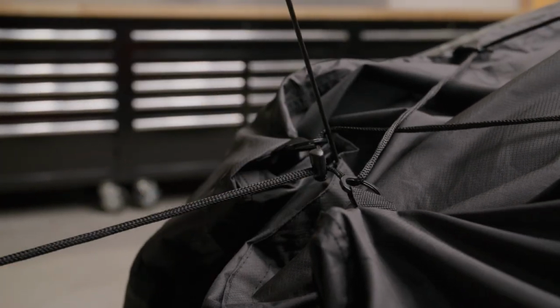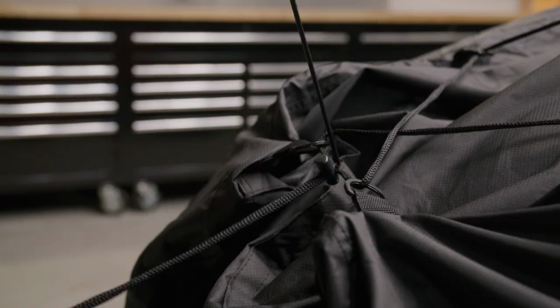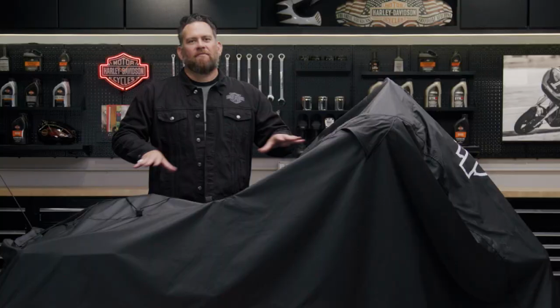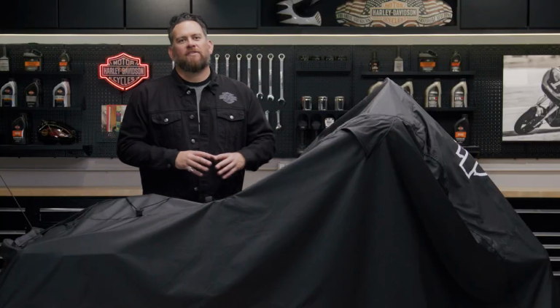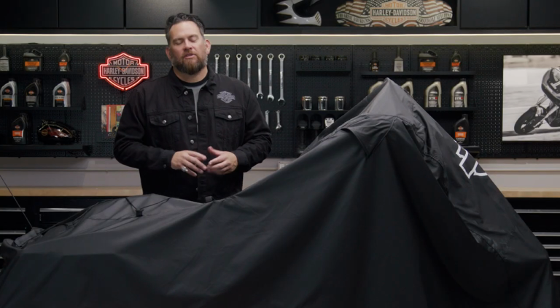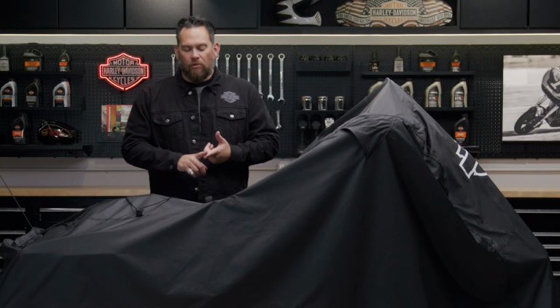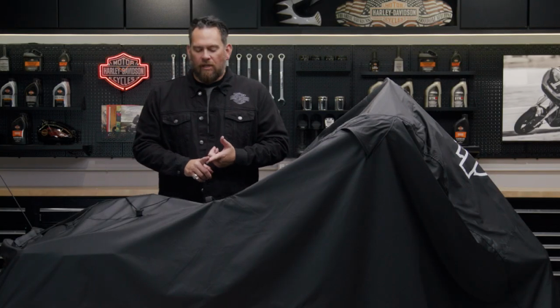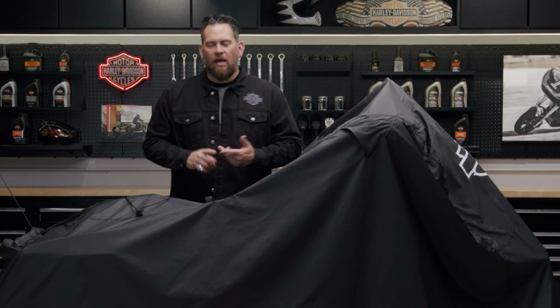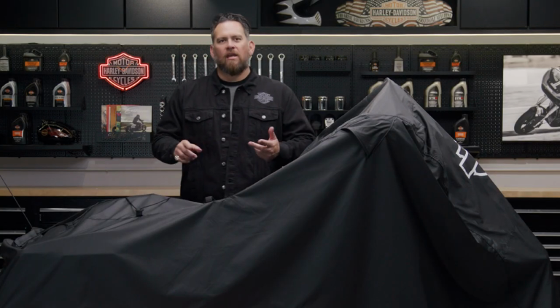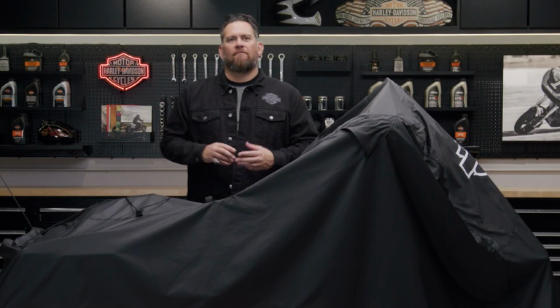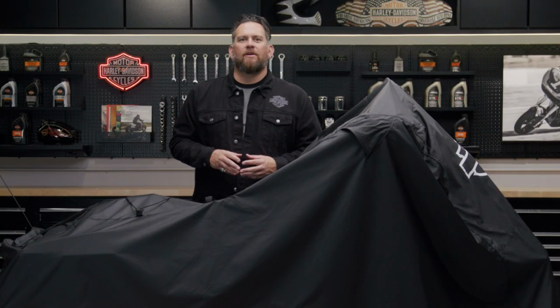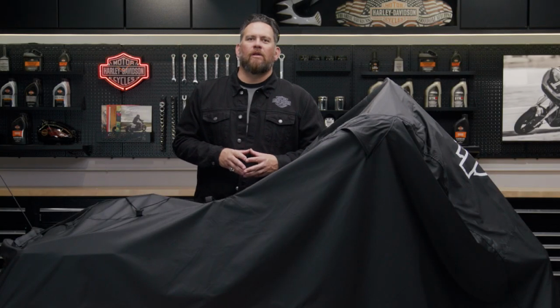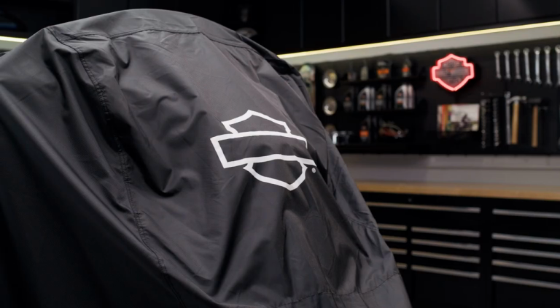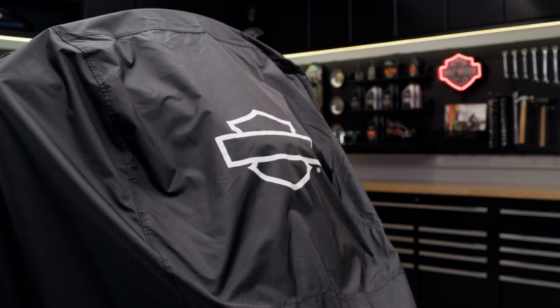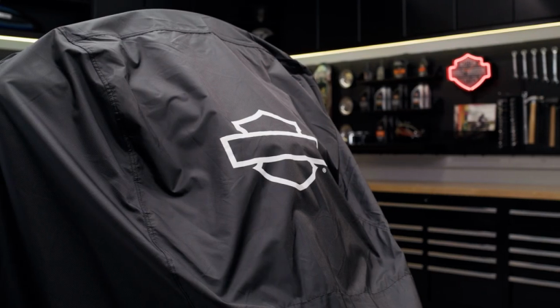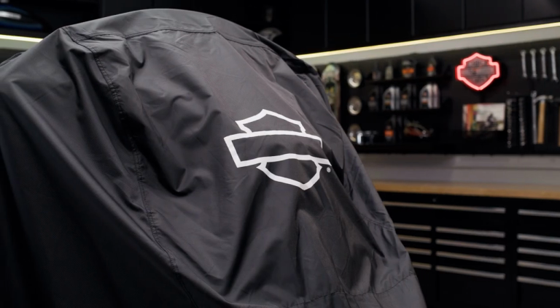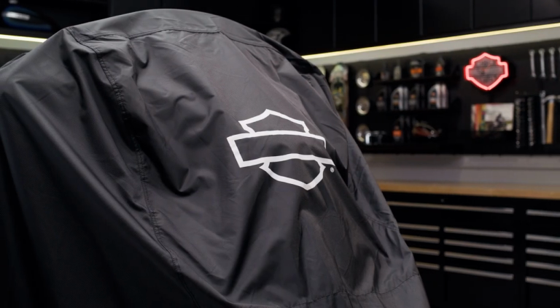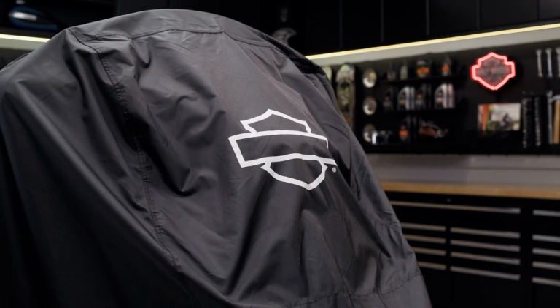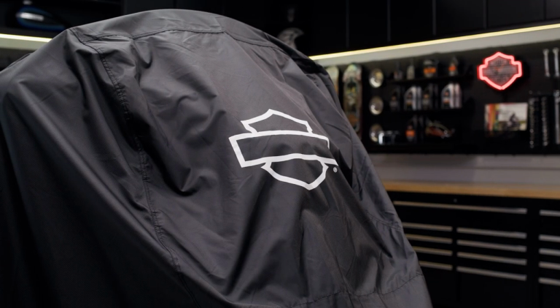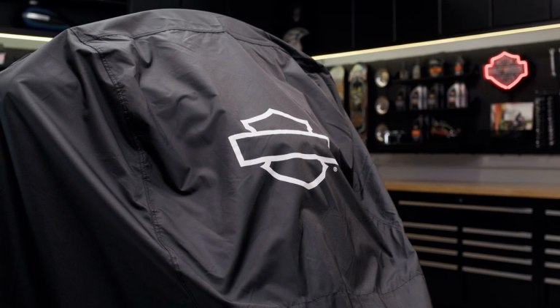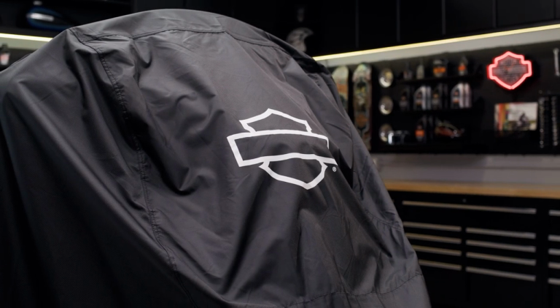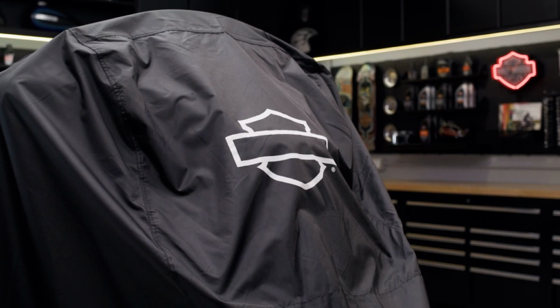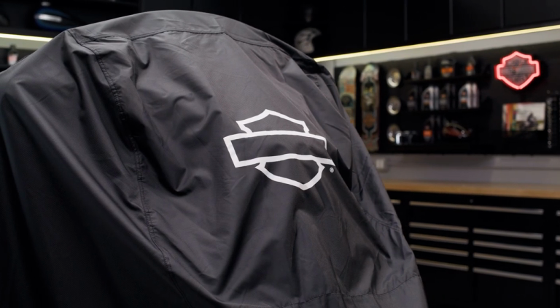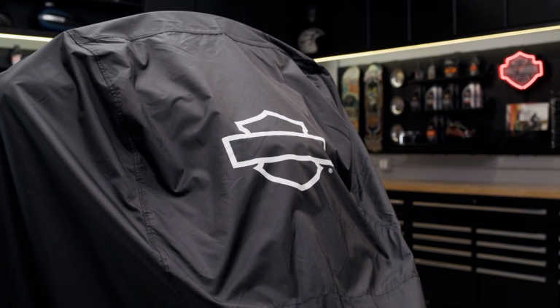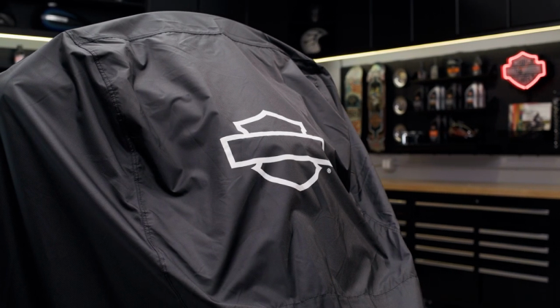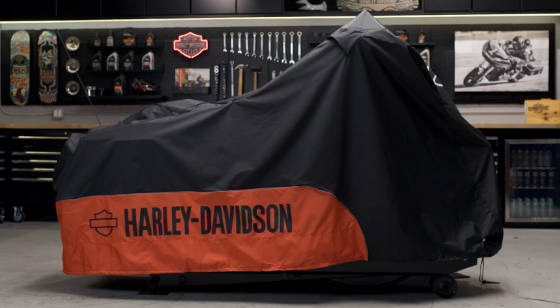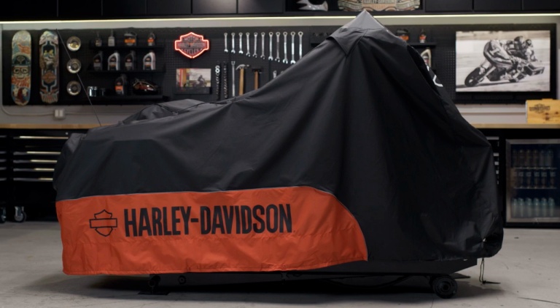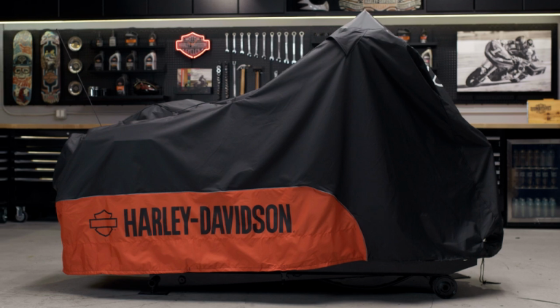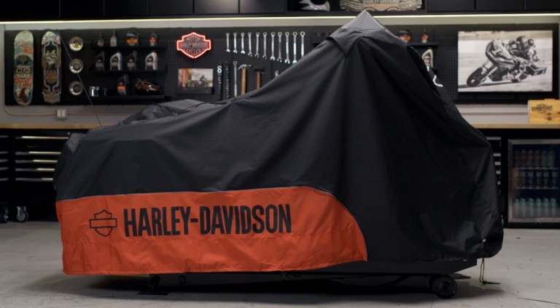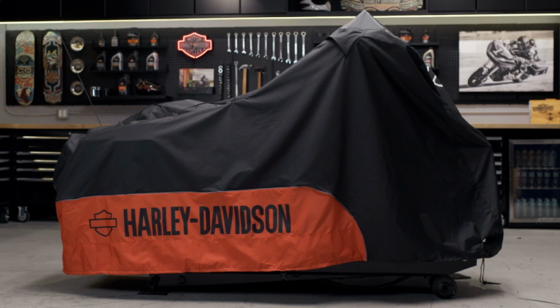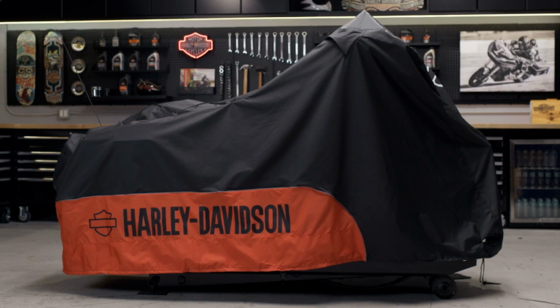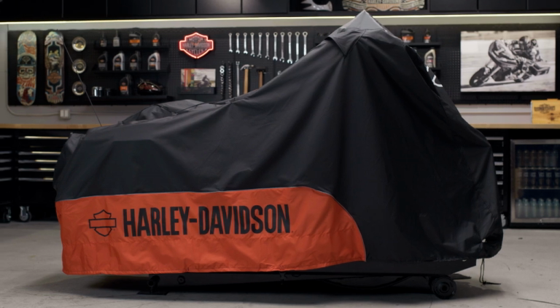This cover fits our touring and freewheeler models, and you can always double-check if this will fit your model on the Harley-Davidson website.